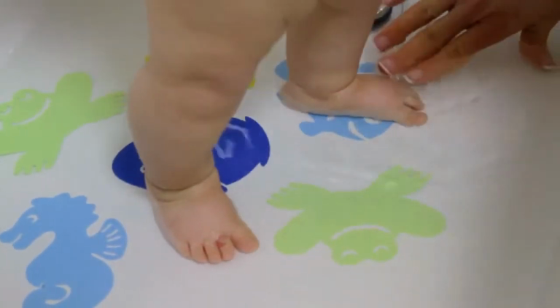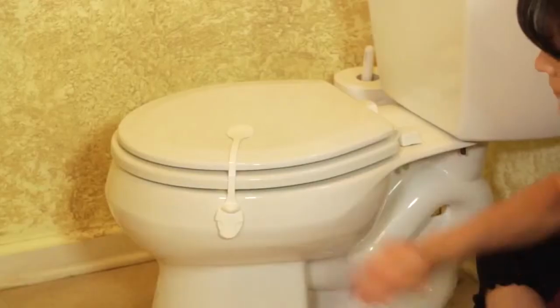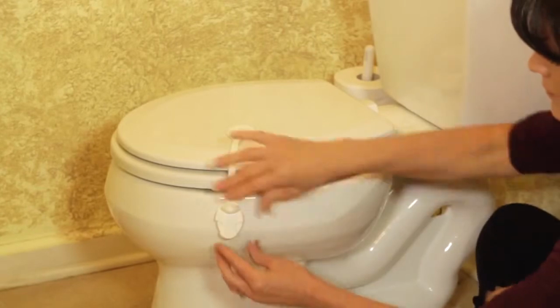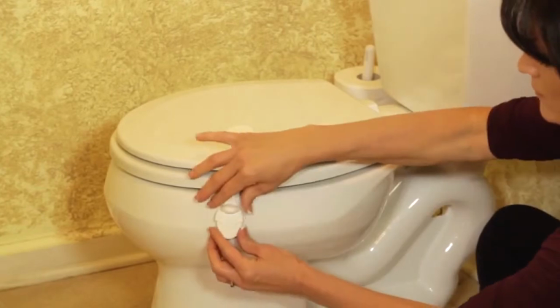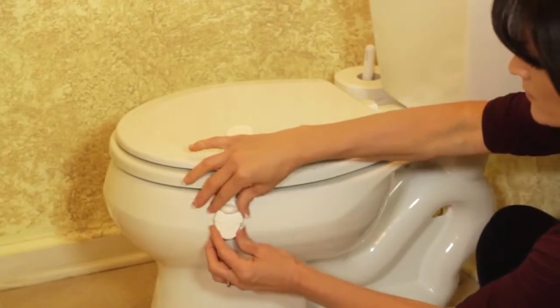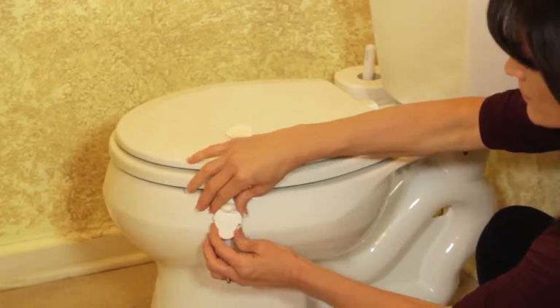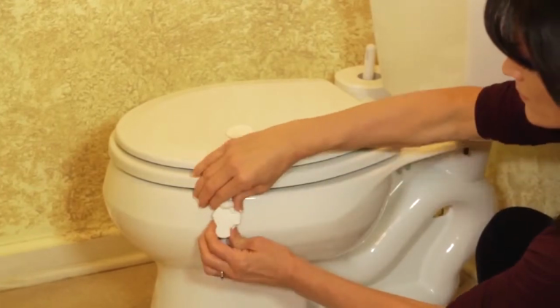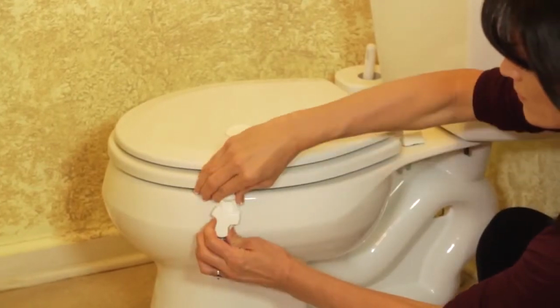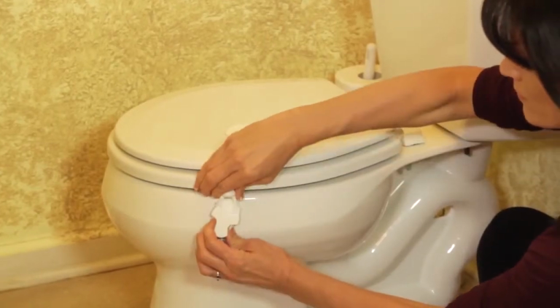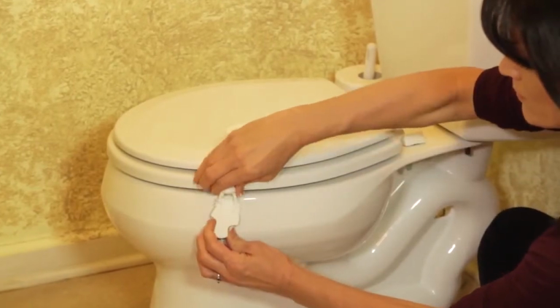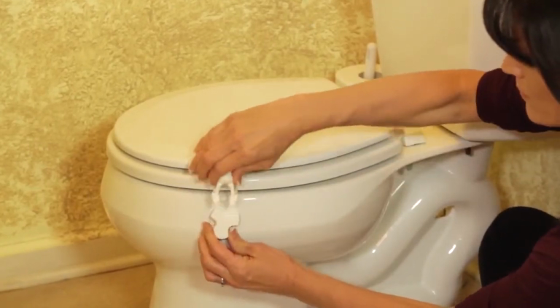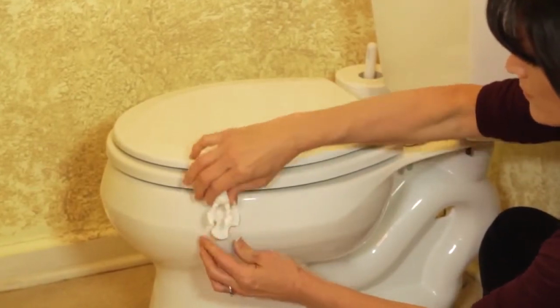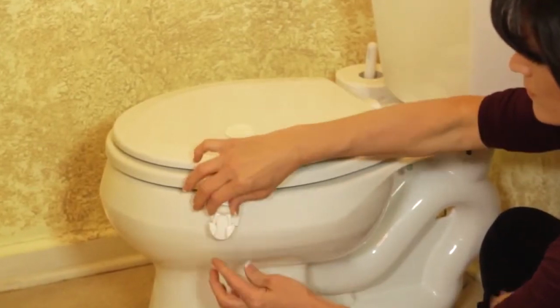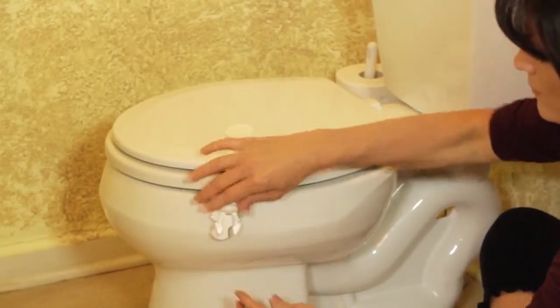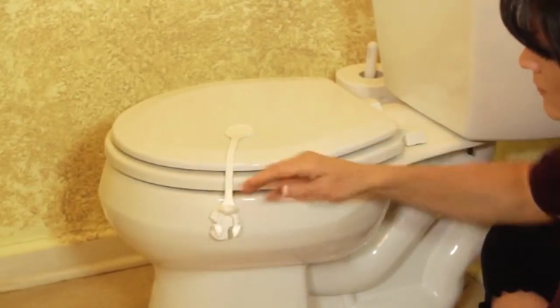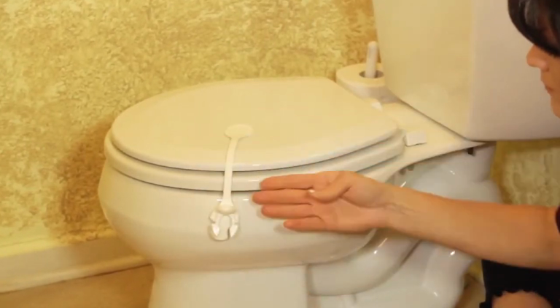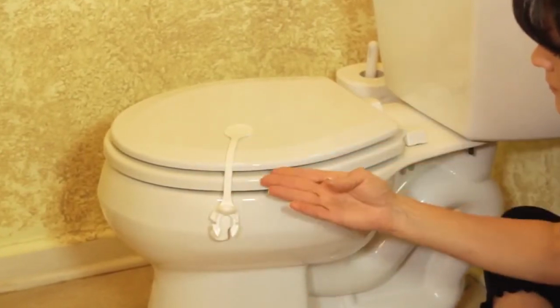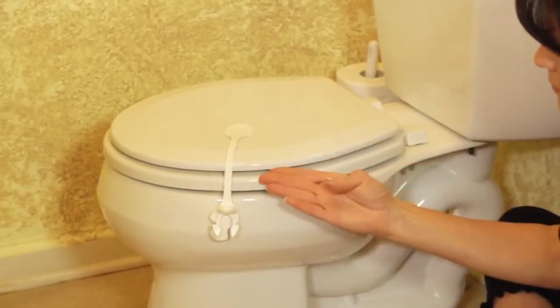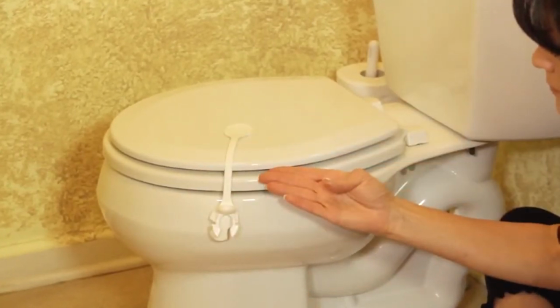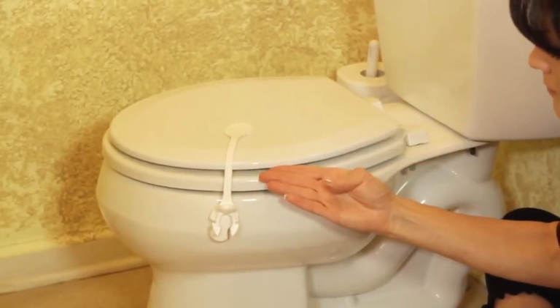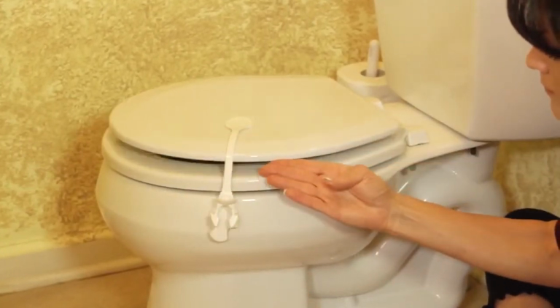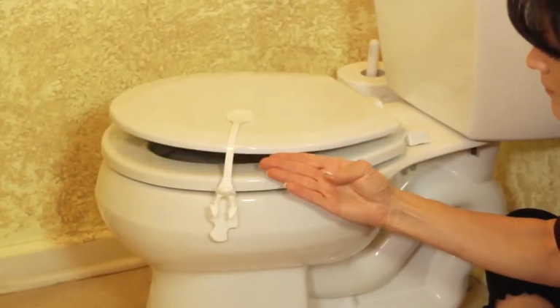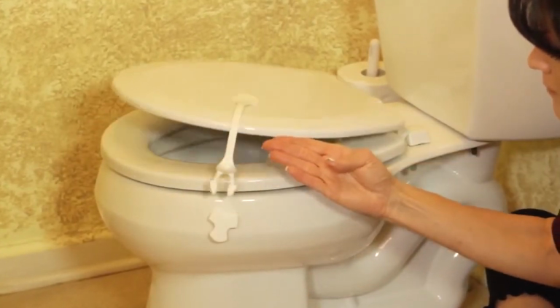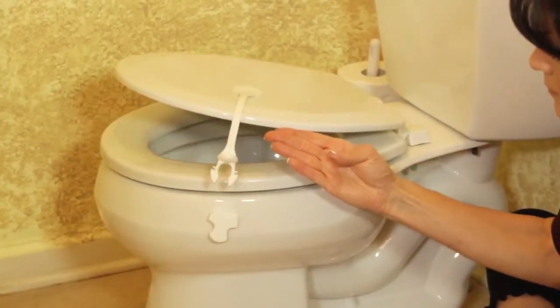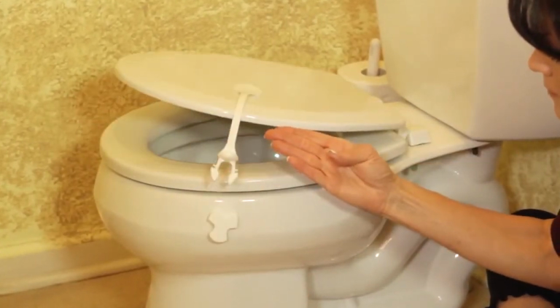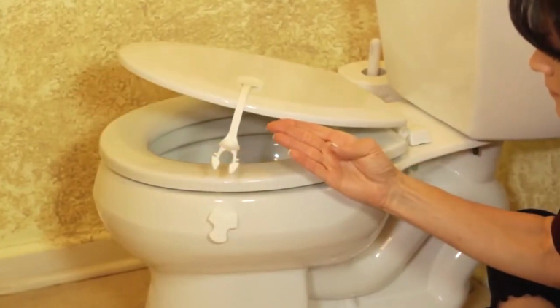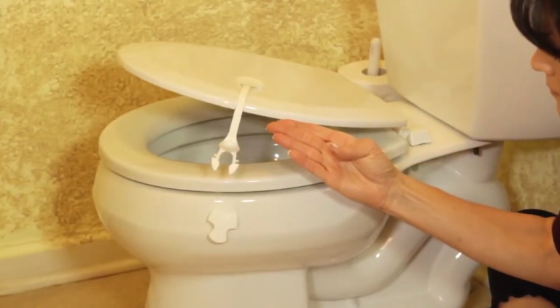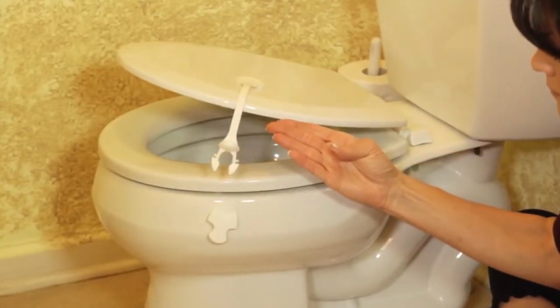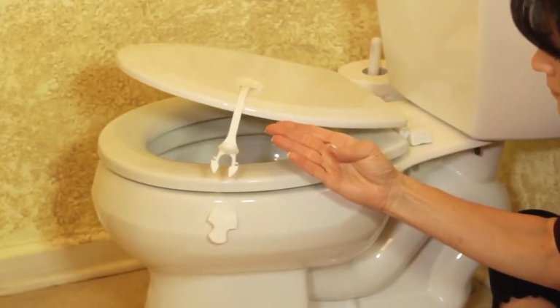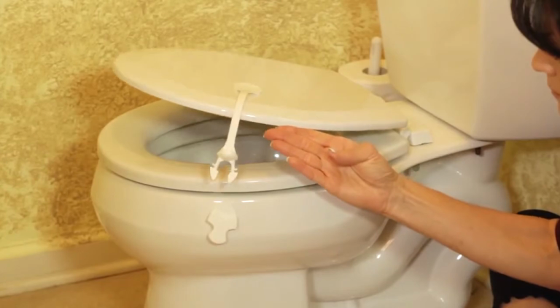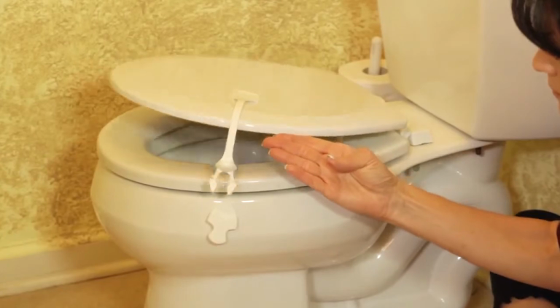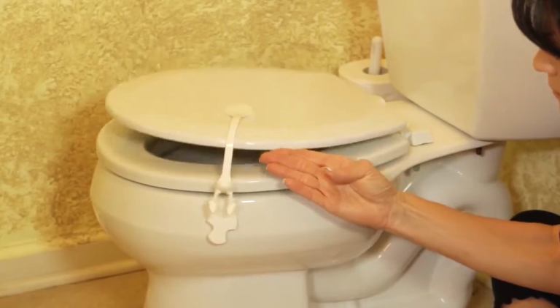Dream Baby toilet locks help prevent children from opening toilets, one of the most unhygienic areas of even the cleanest home.